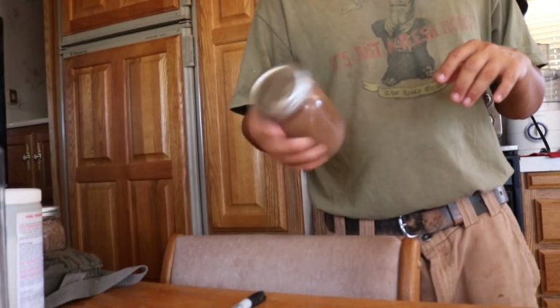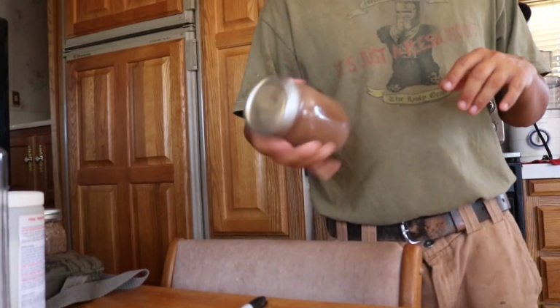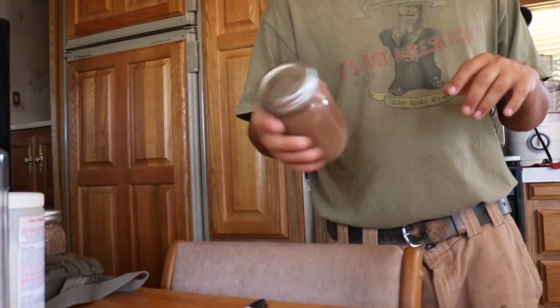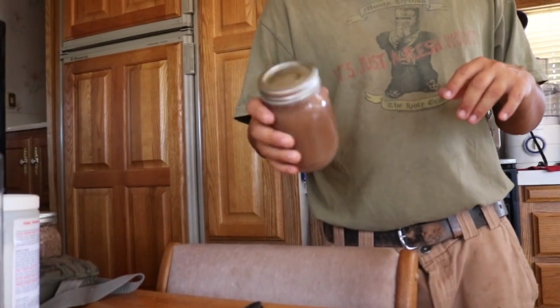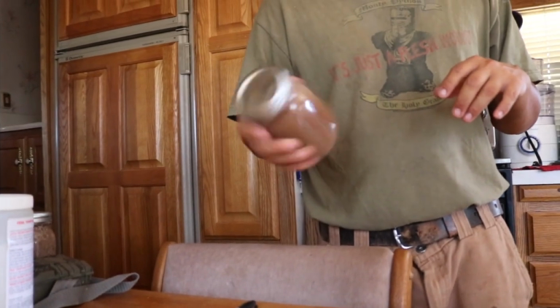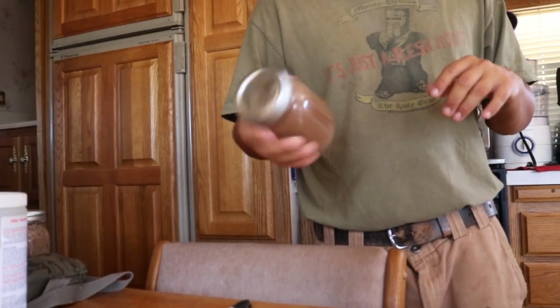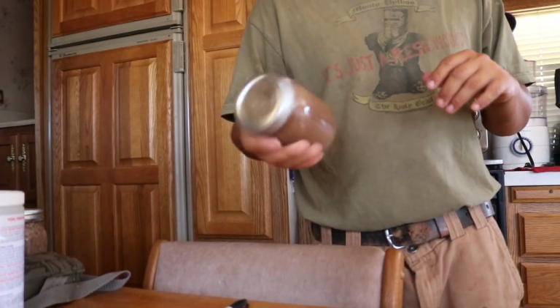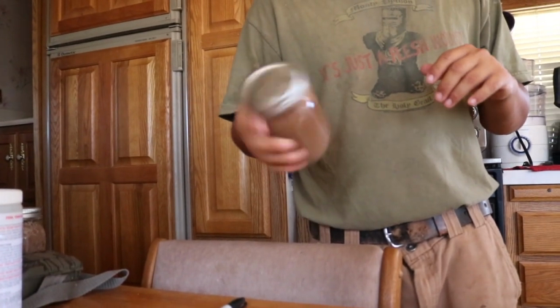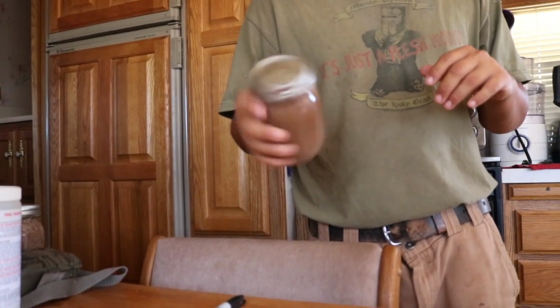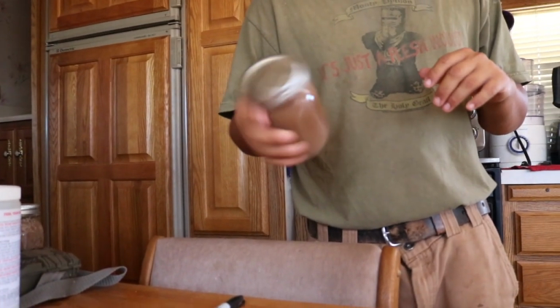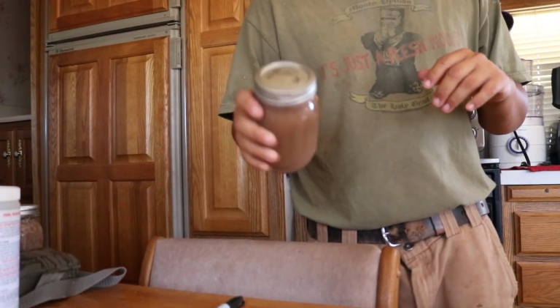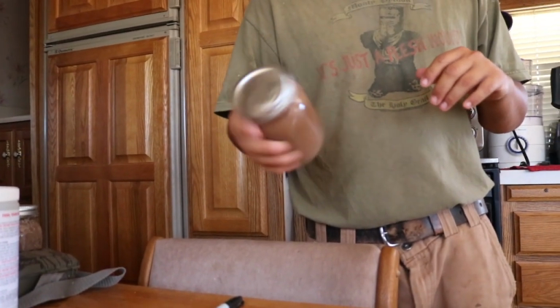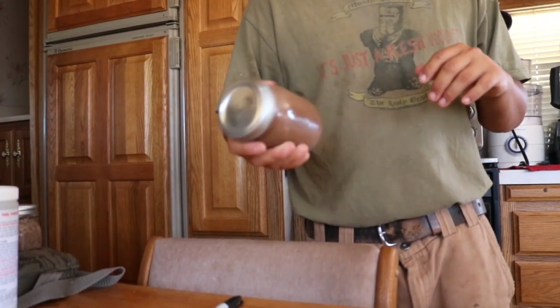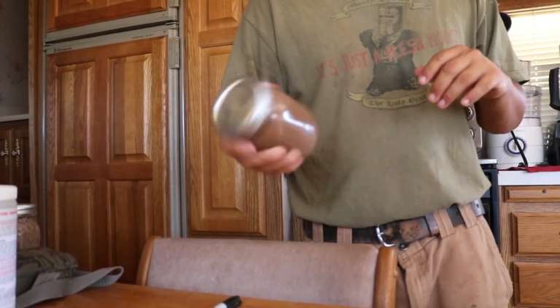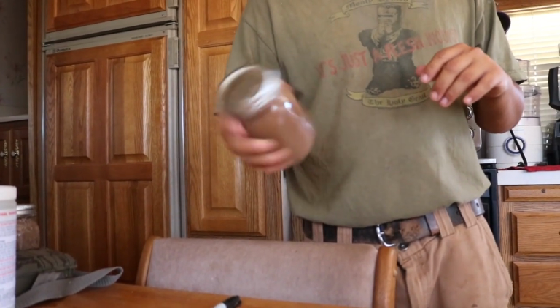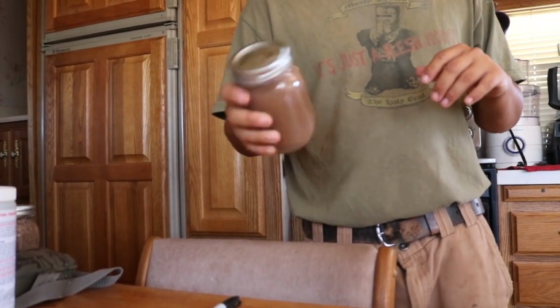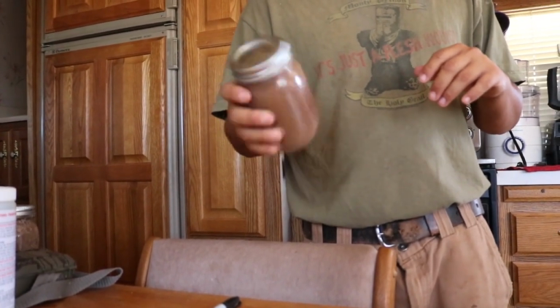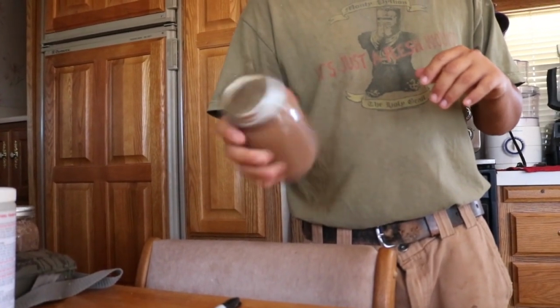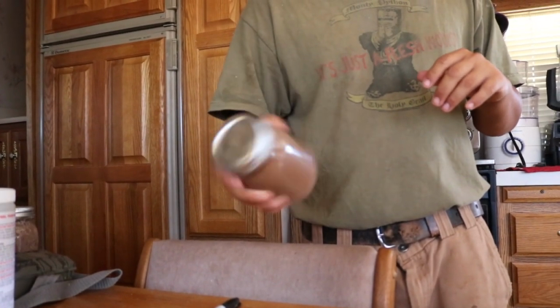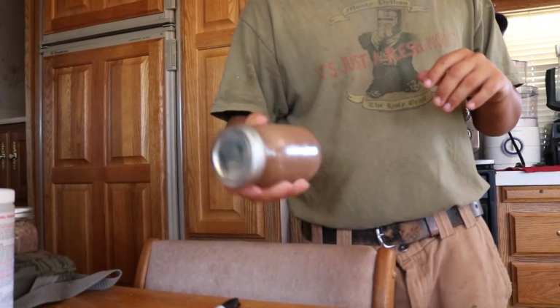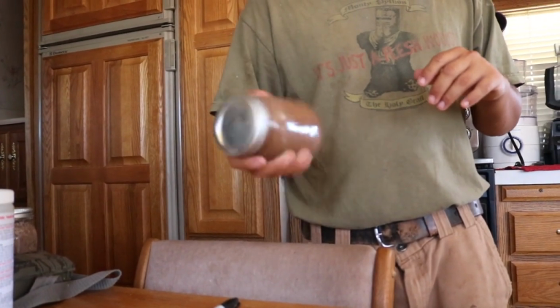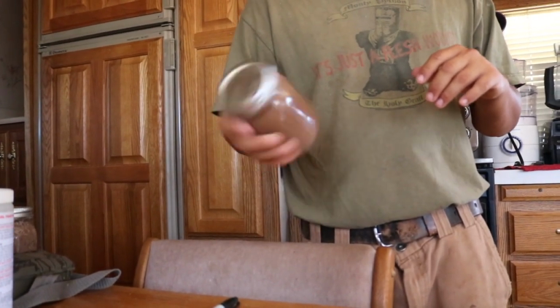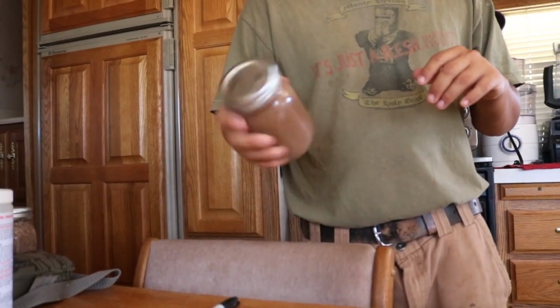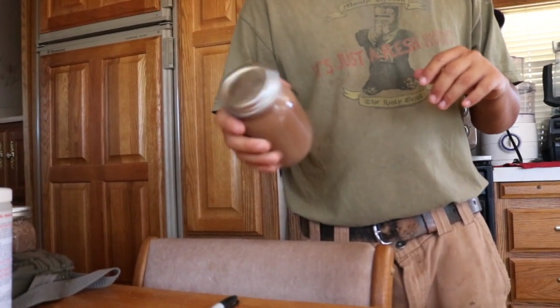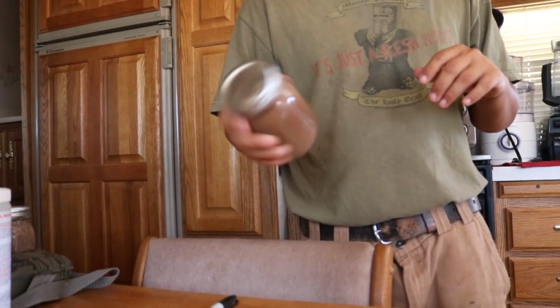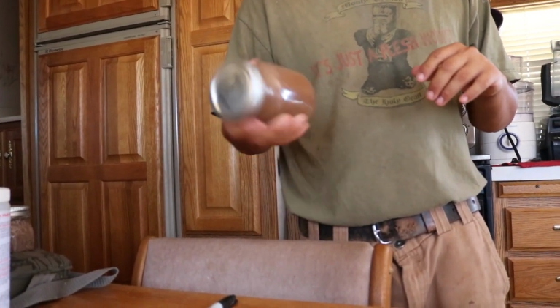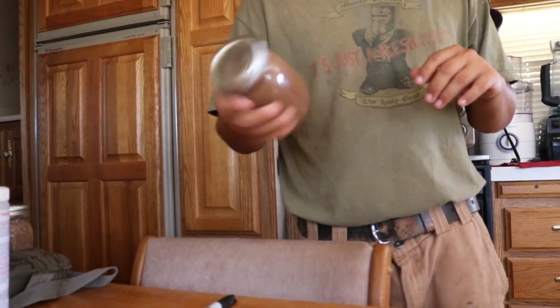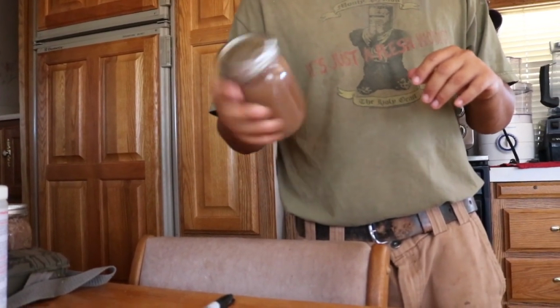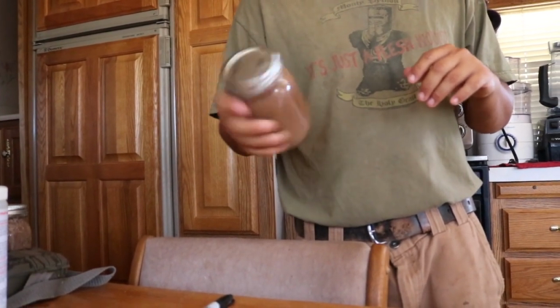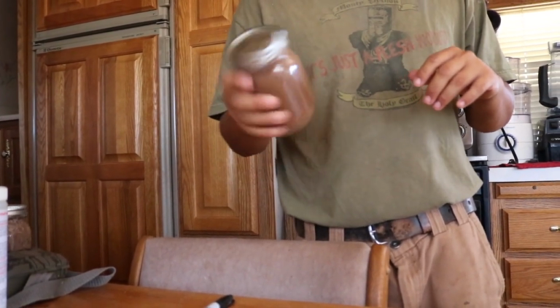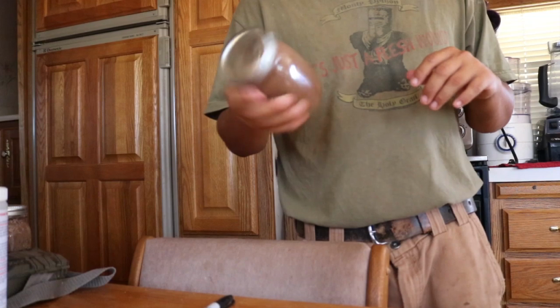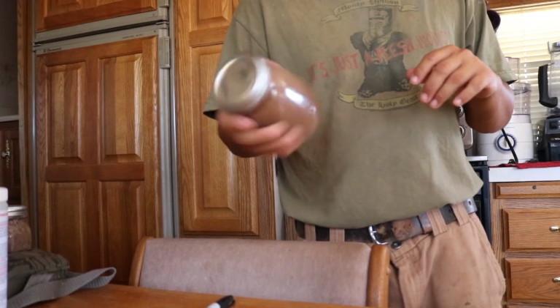Make sure you've got your test labeled — you don't want anyone confusing this jar with chocolate milk or anything like that.